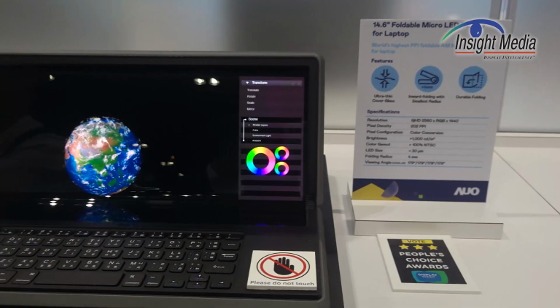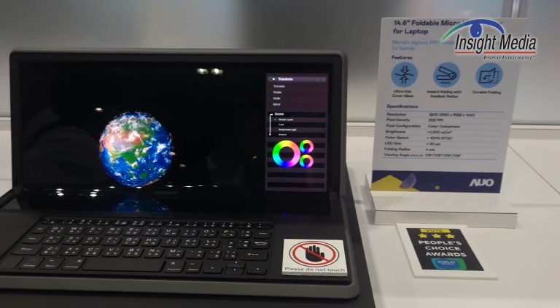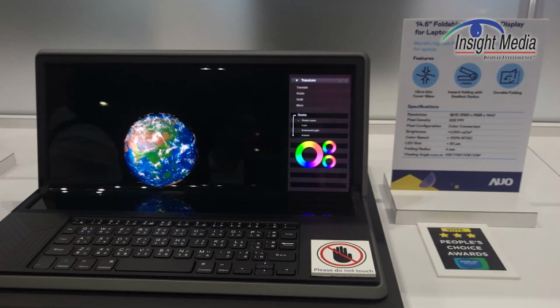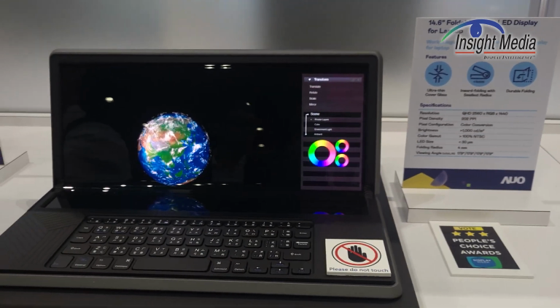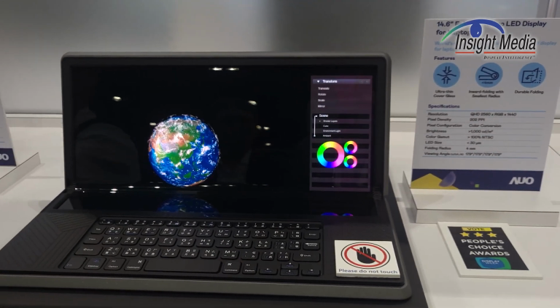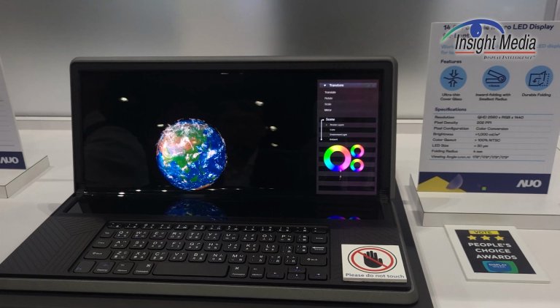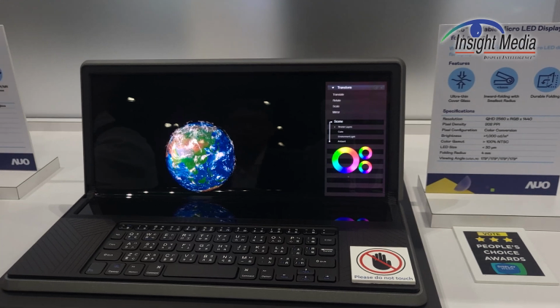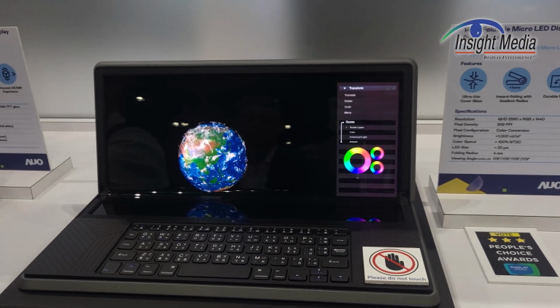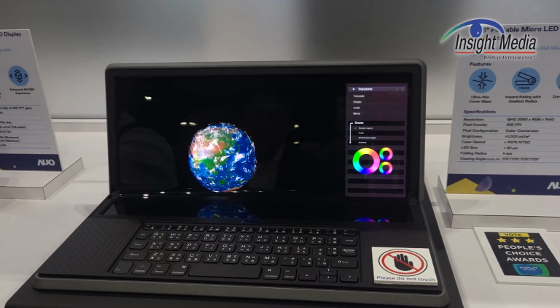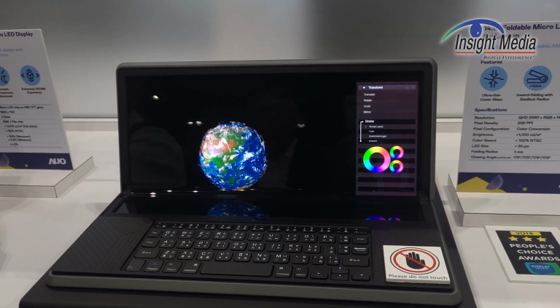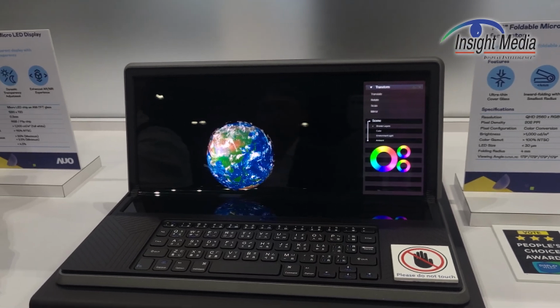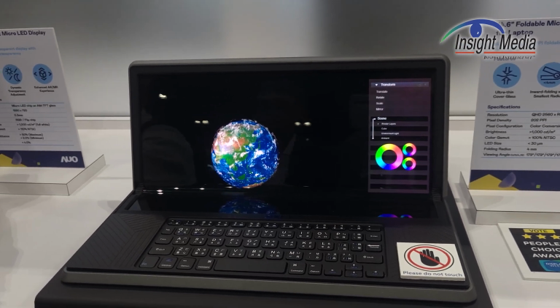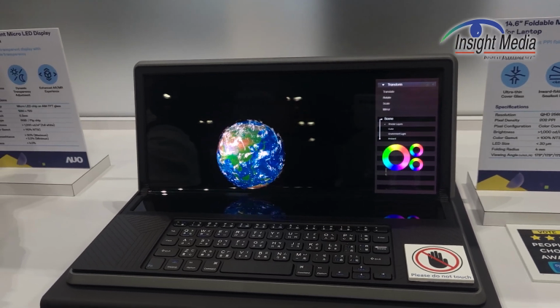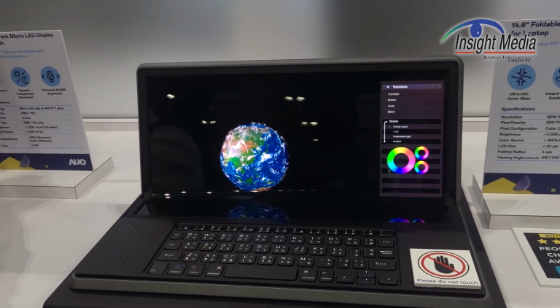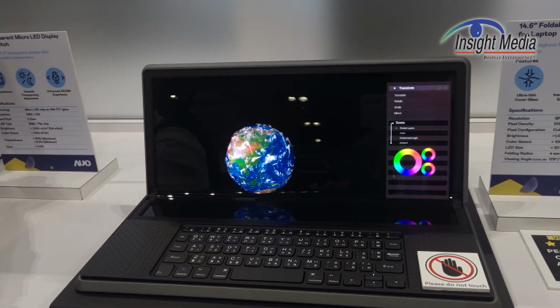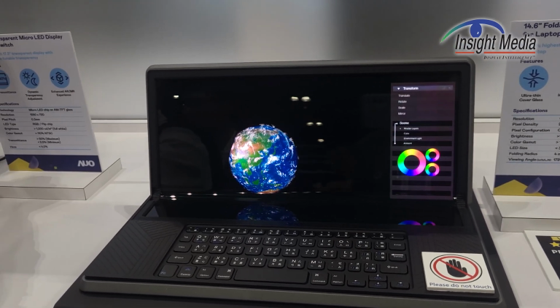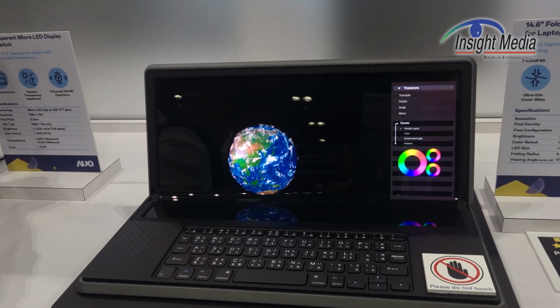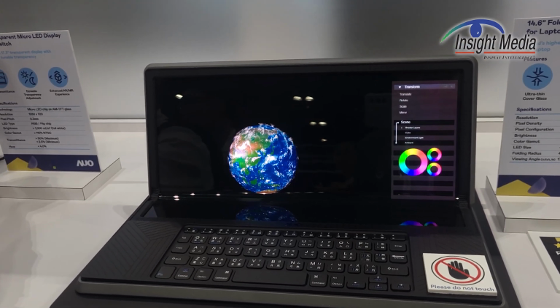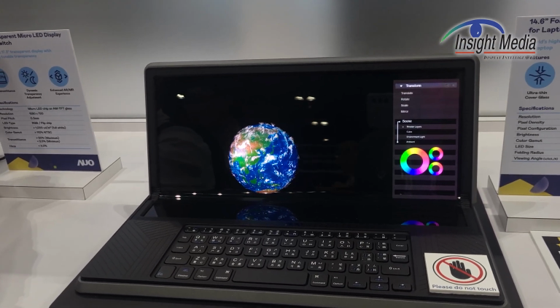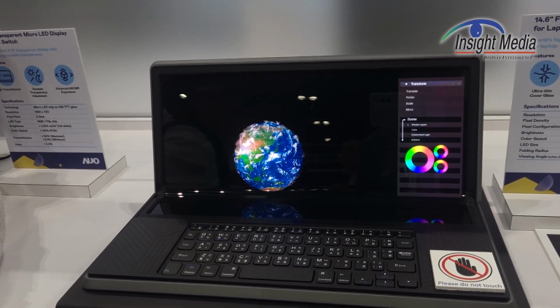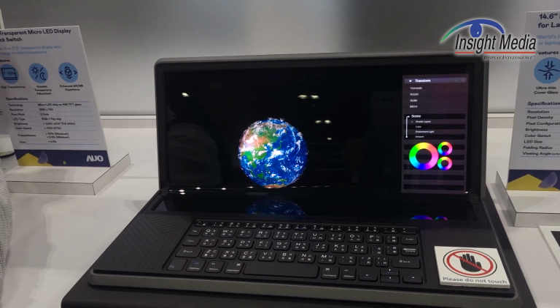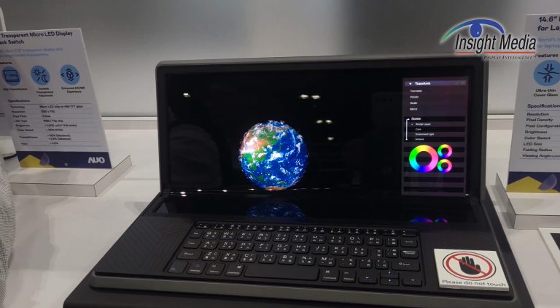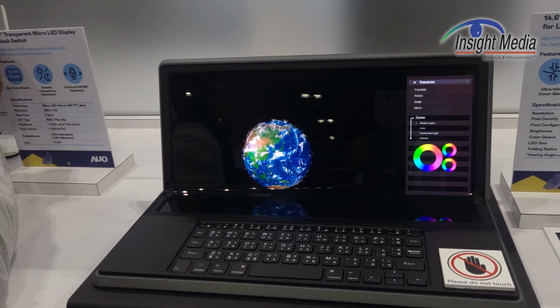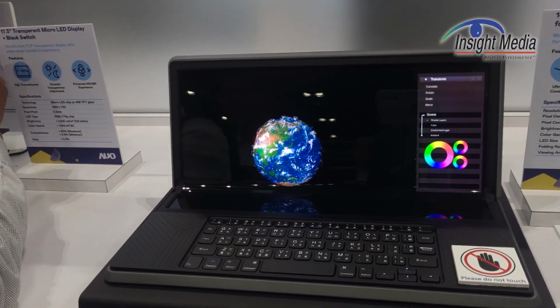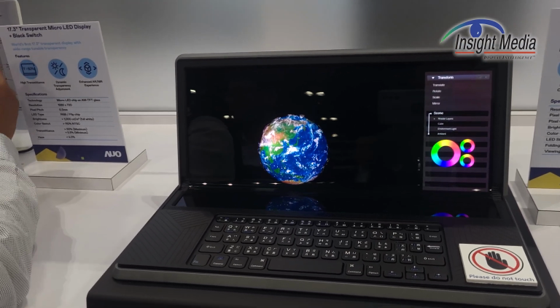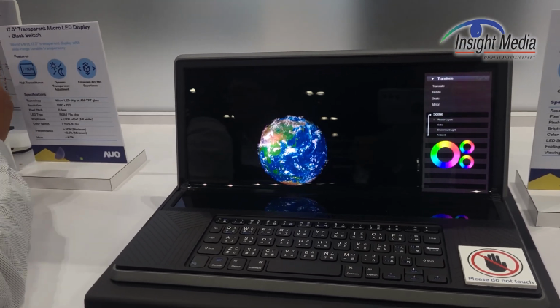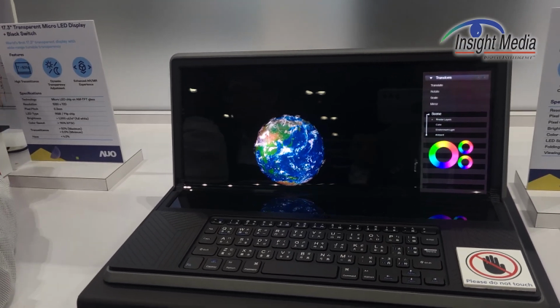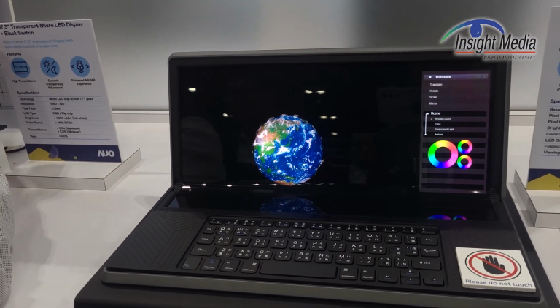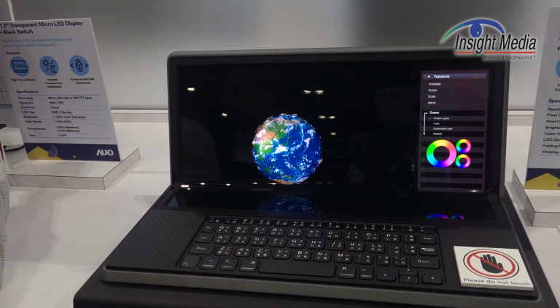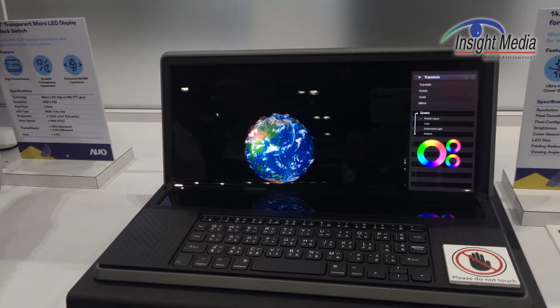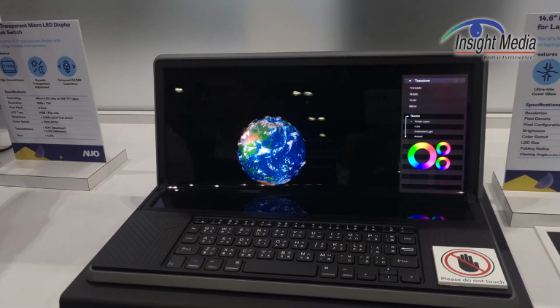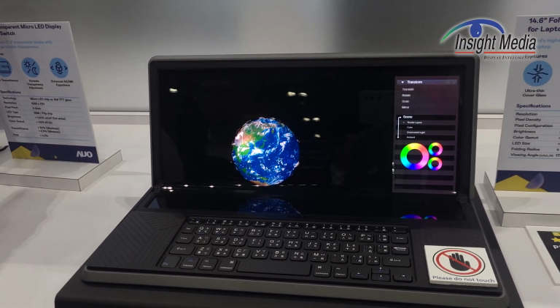This is a prototype to show, again, what can be done with flexible microLED structures.